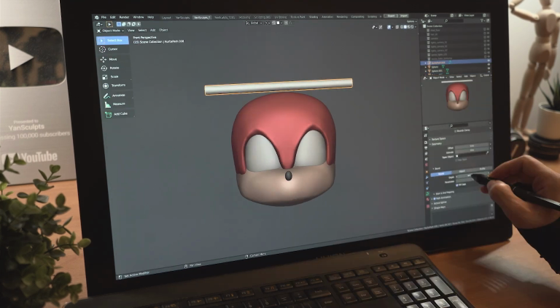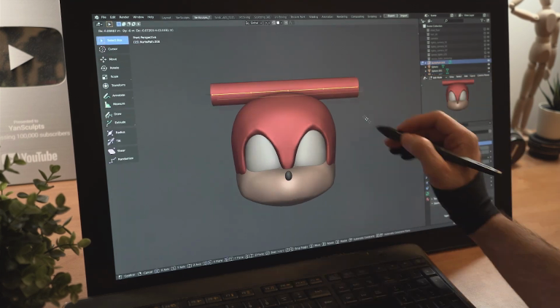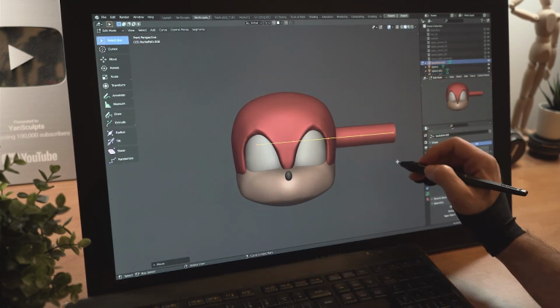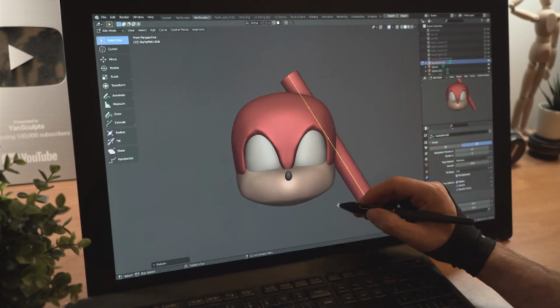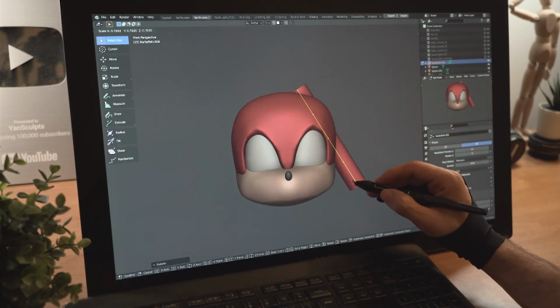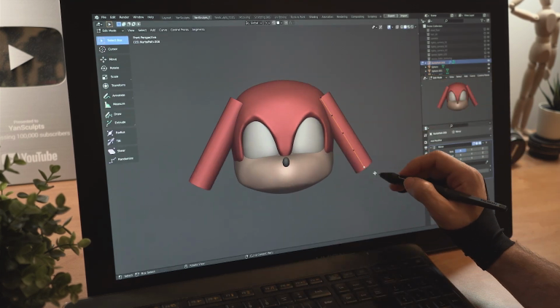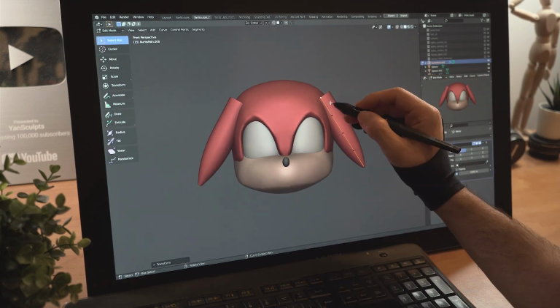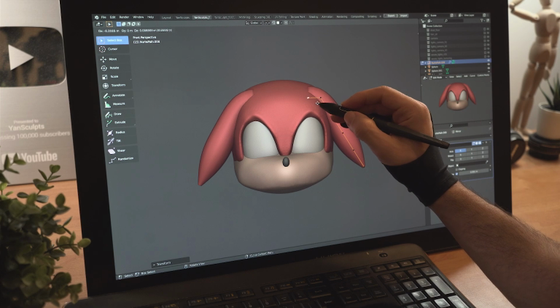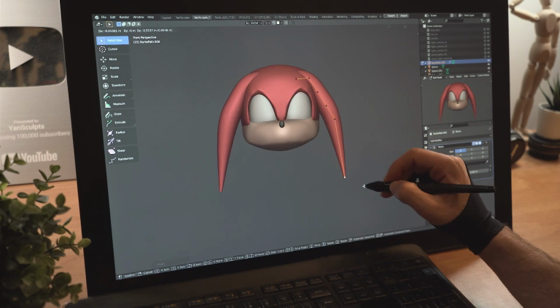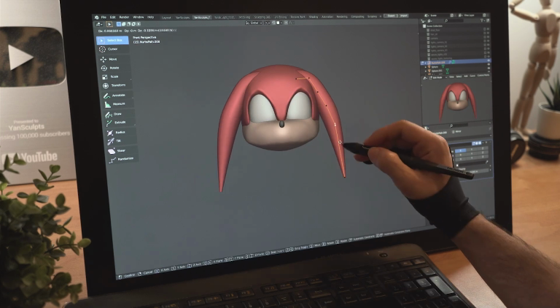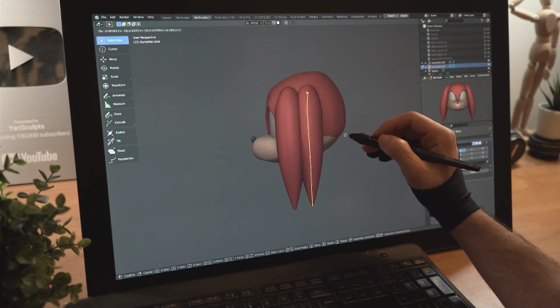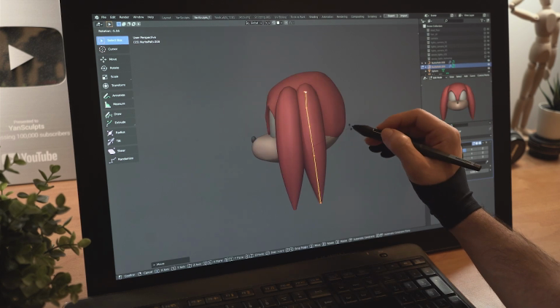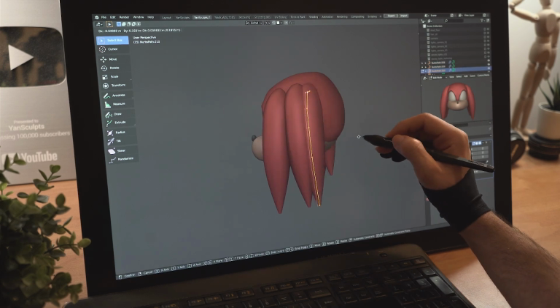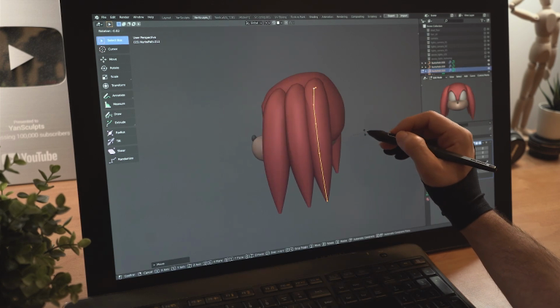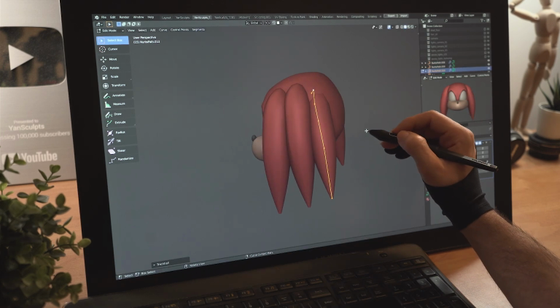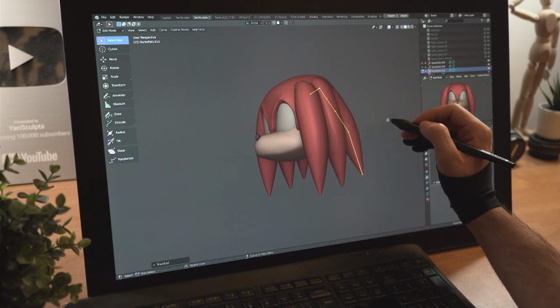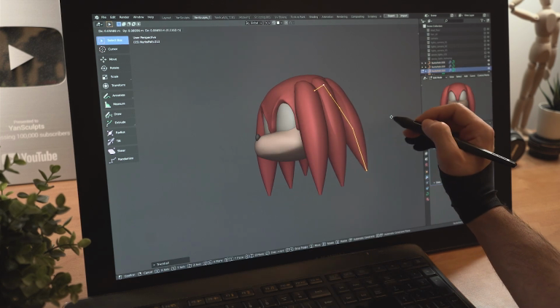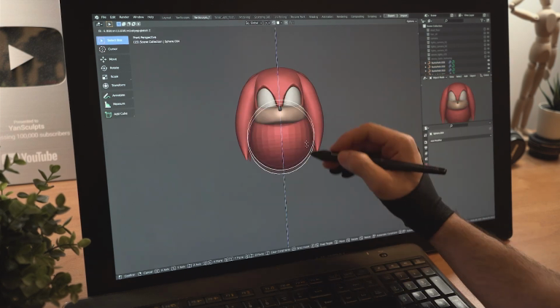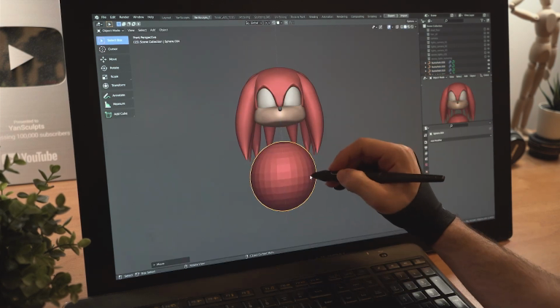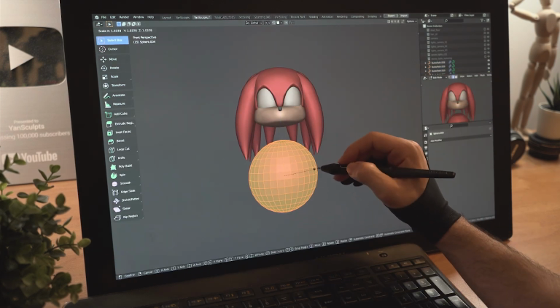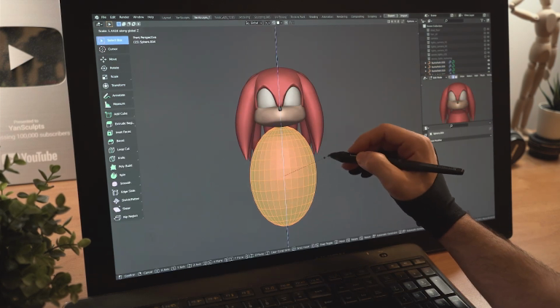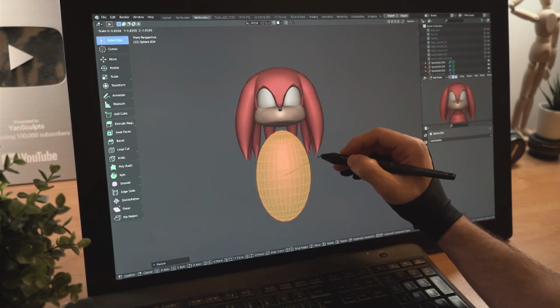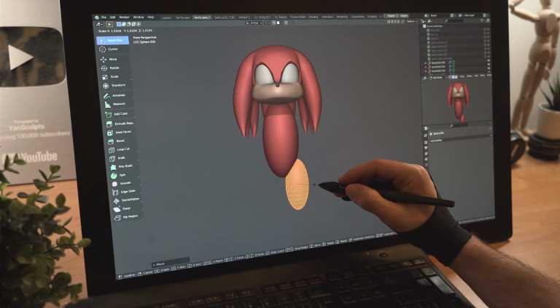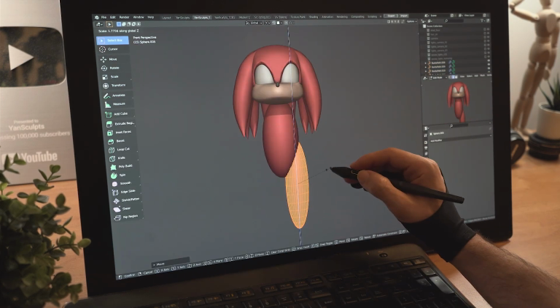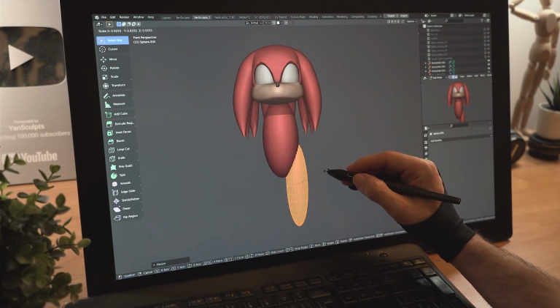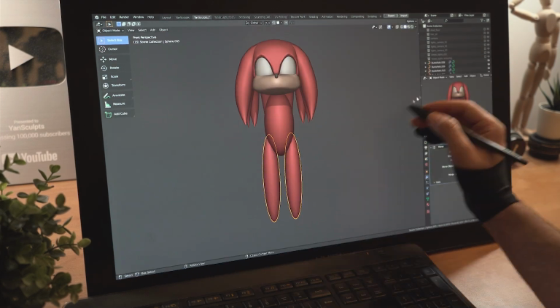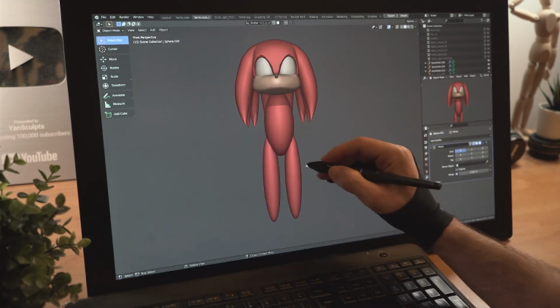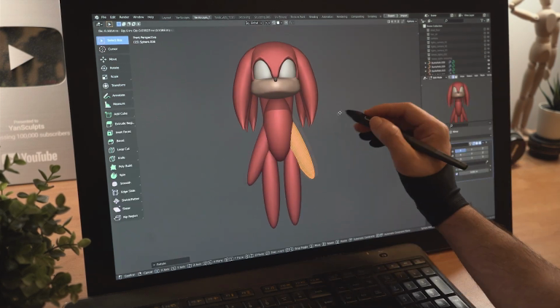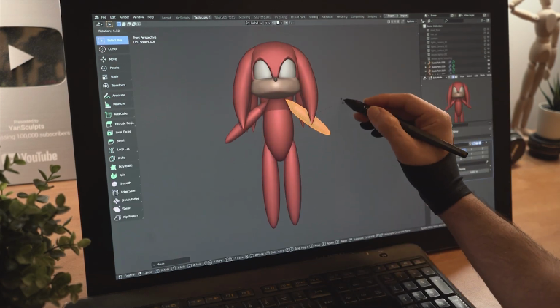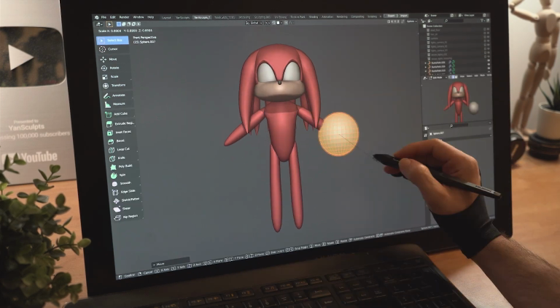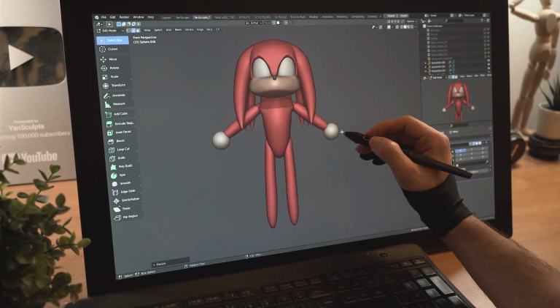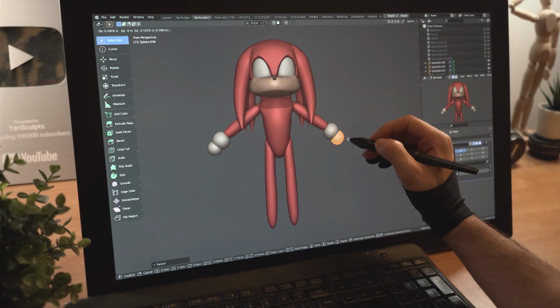Create a curve for the hair, place and shape it, then duplicate it a few times. Add a new sphere for the torso, the legs, and the arms.